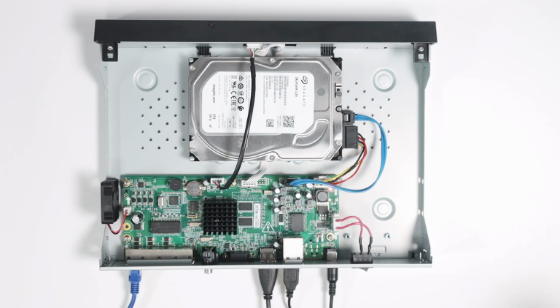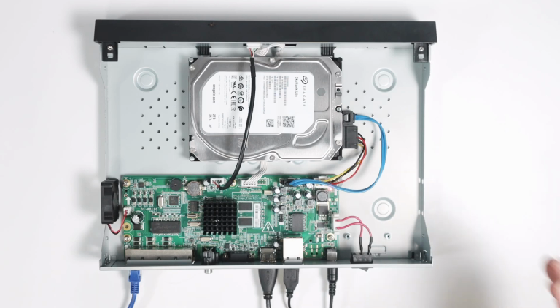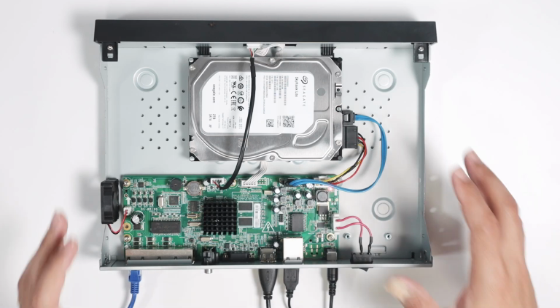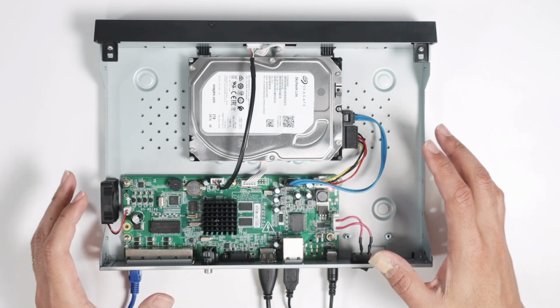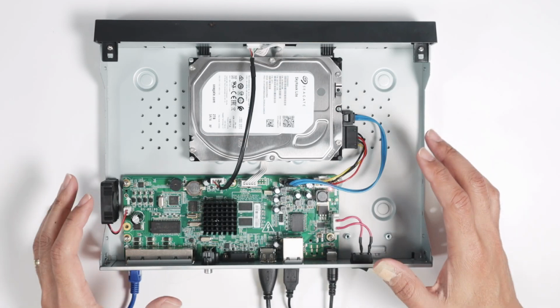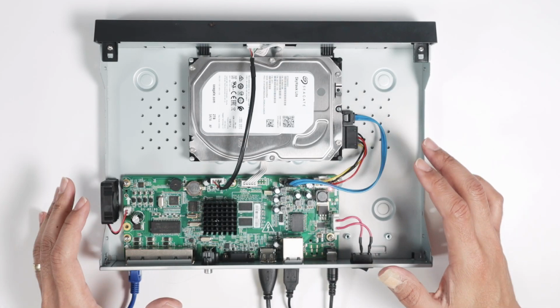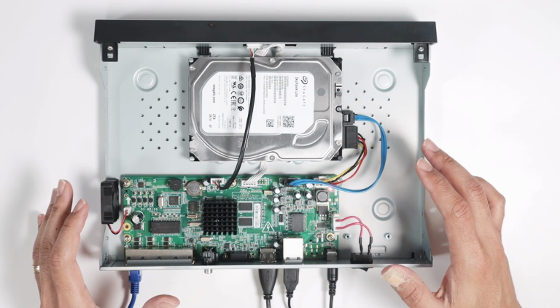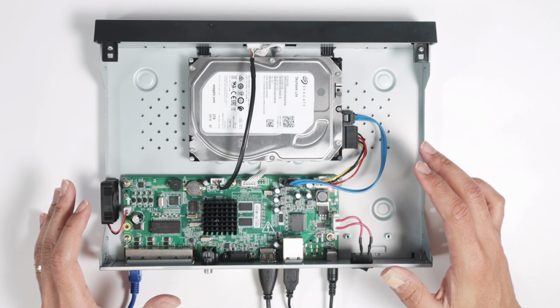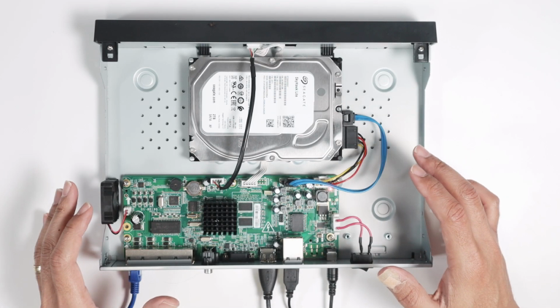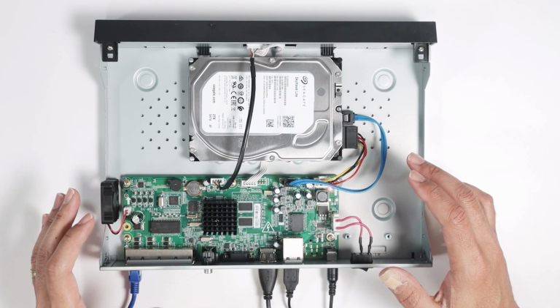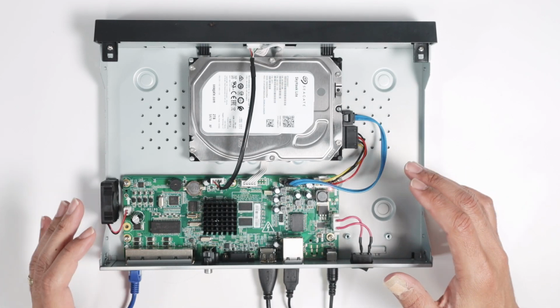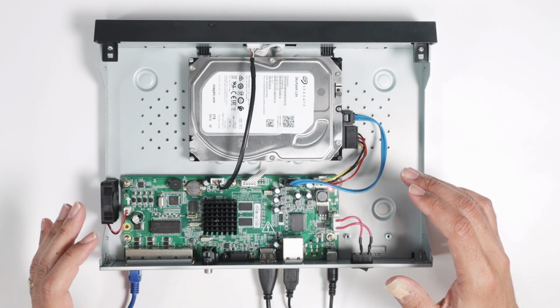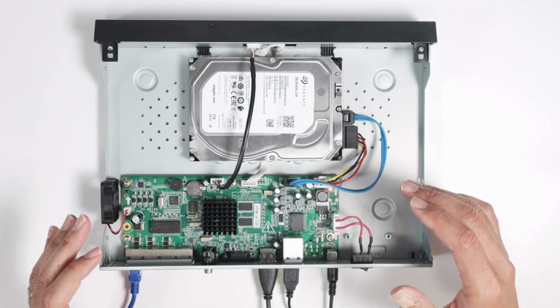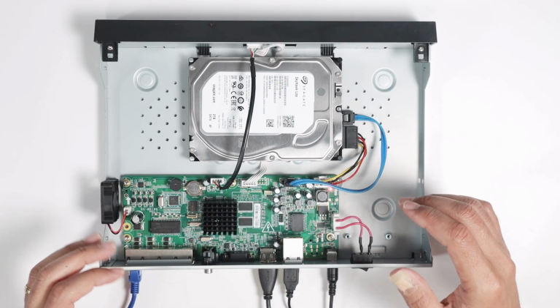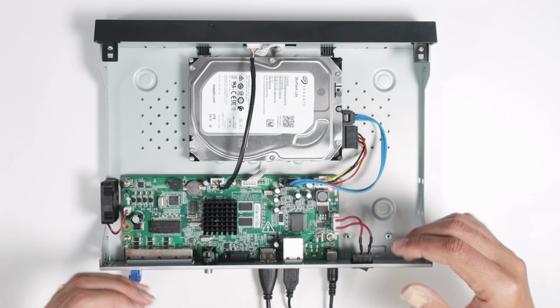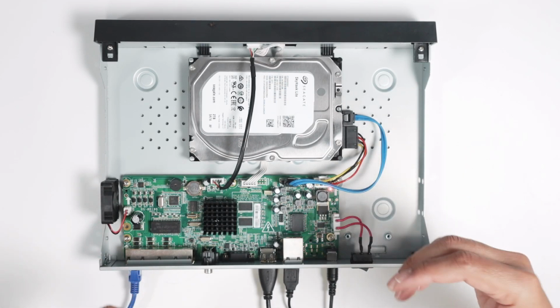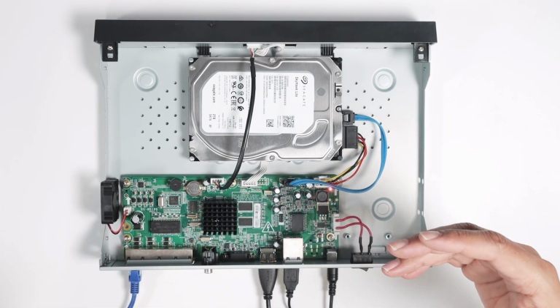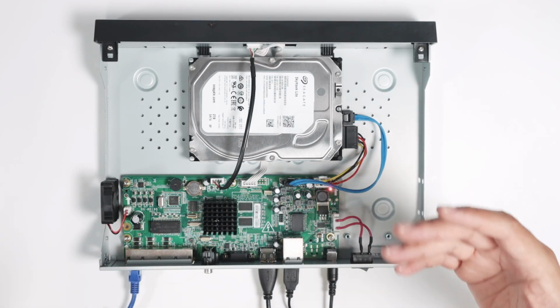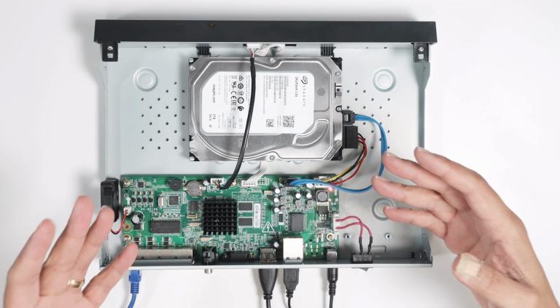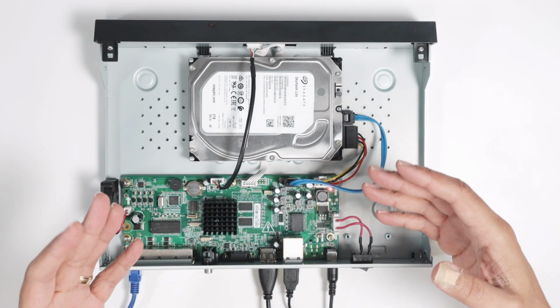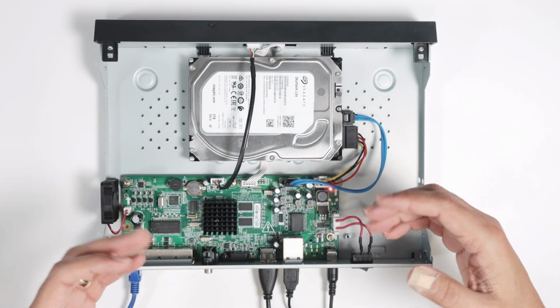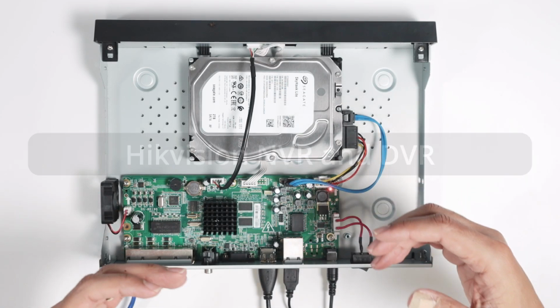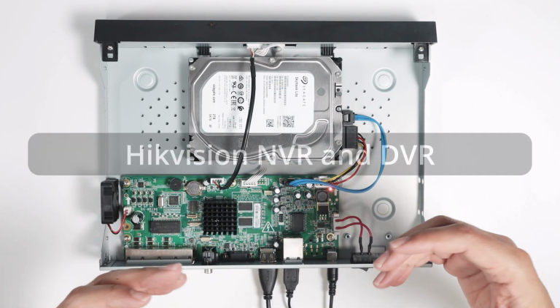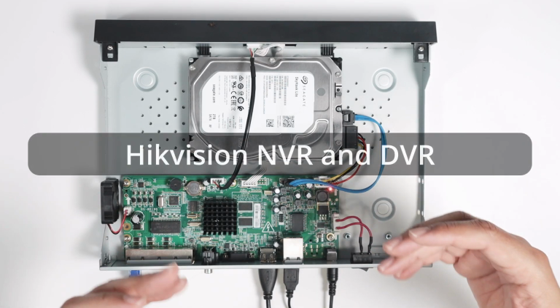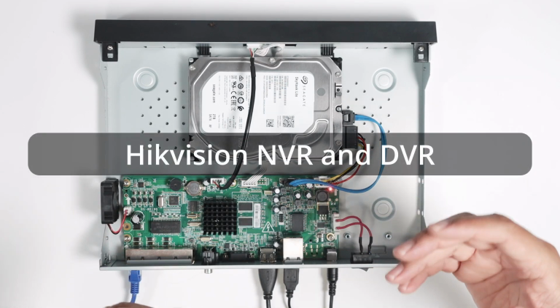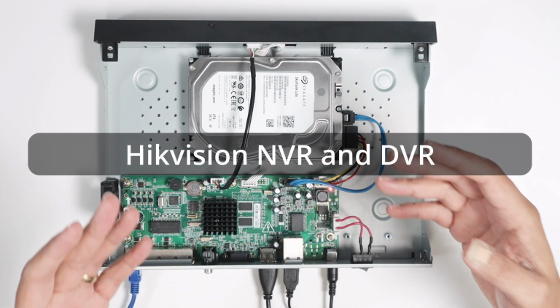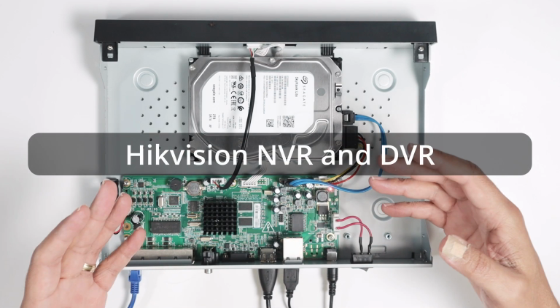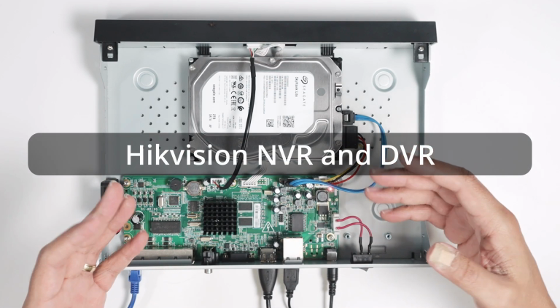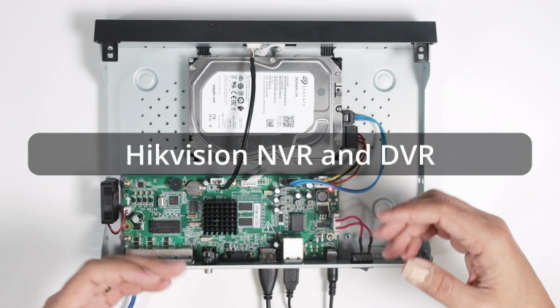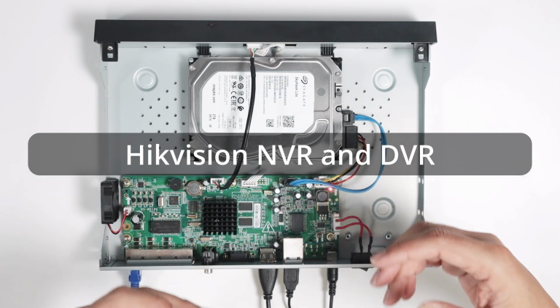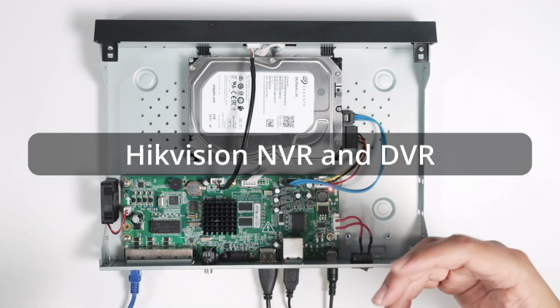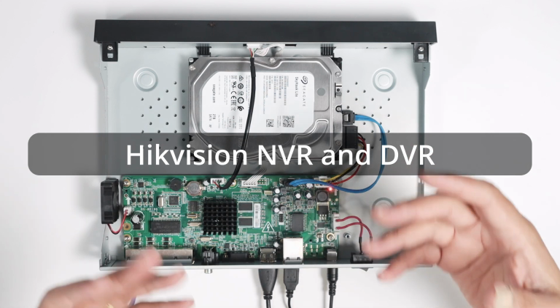Hello guys, welcome to my channel. Let's talk today about how to install a hard drive in a Hikvision DVR and NVR.